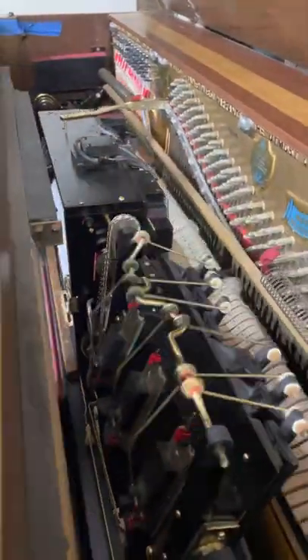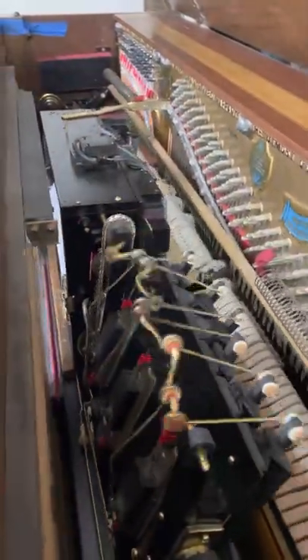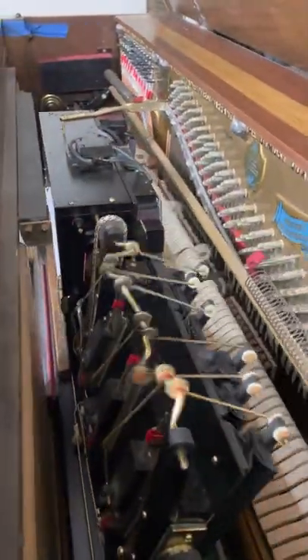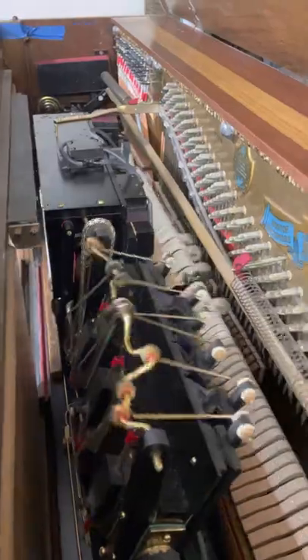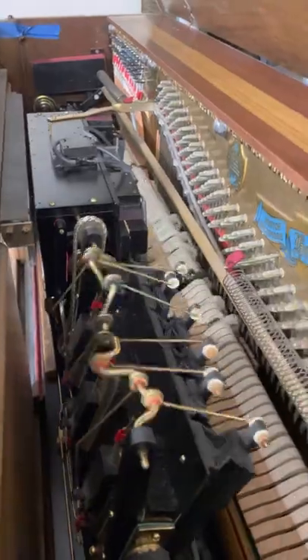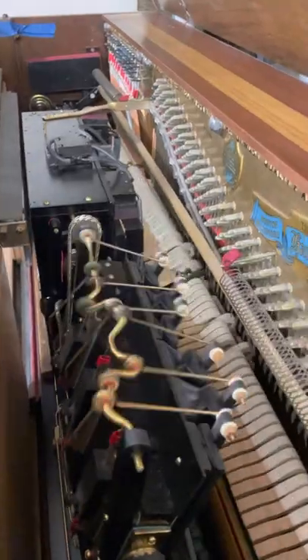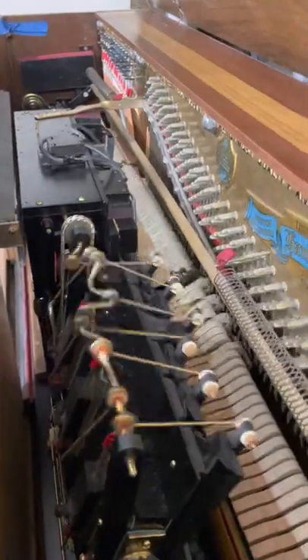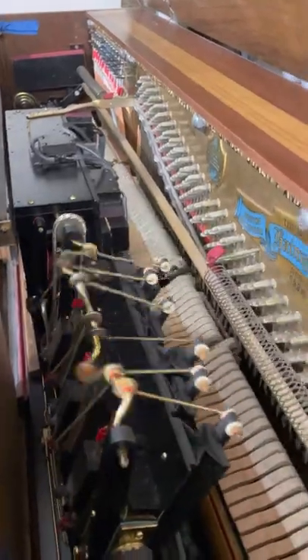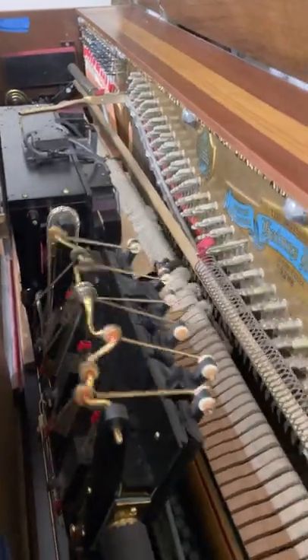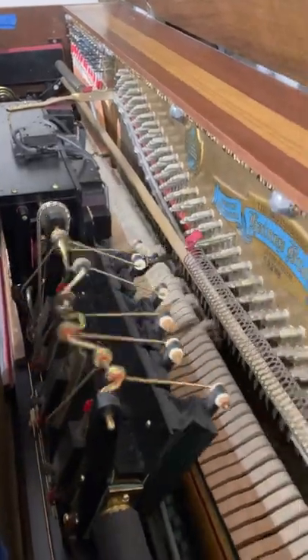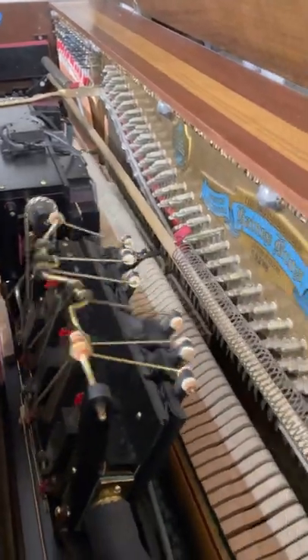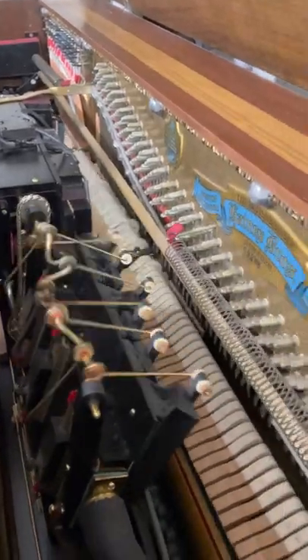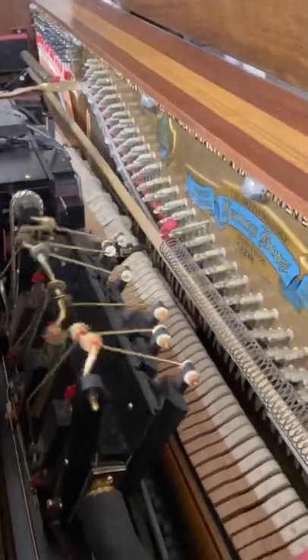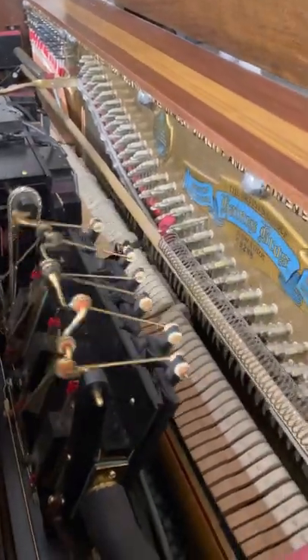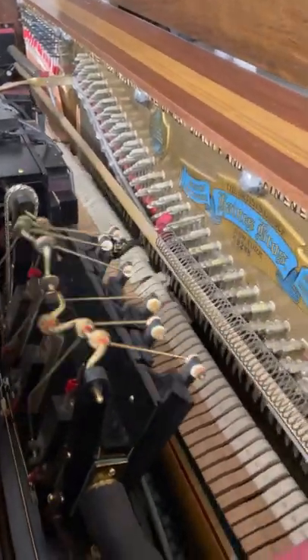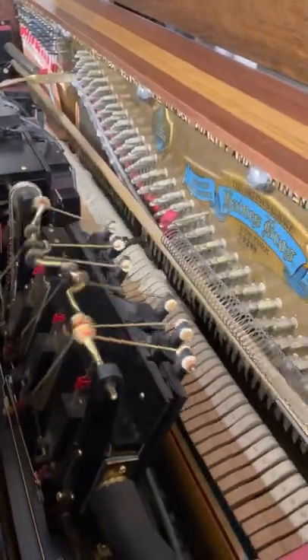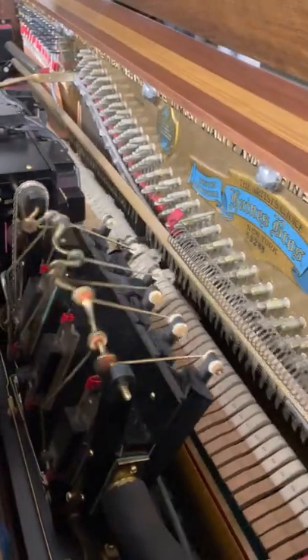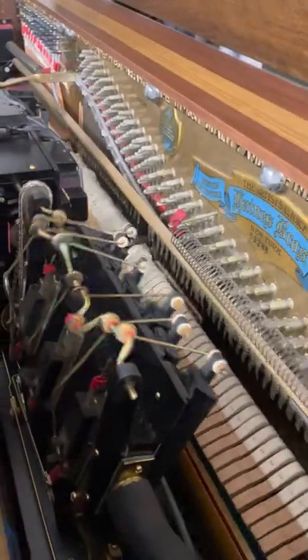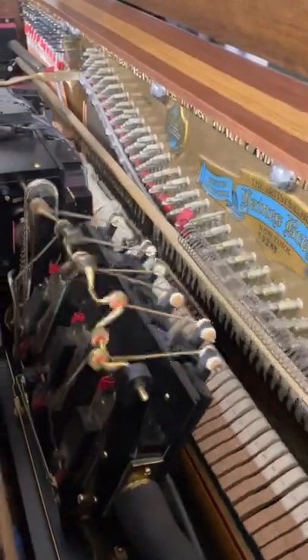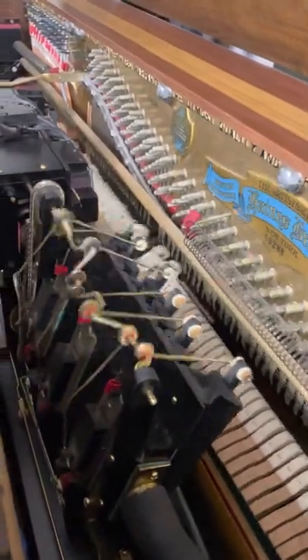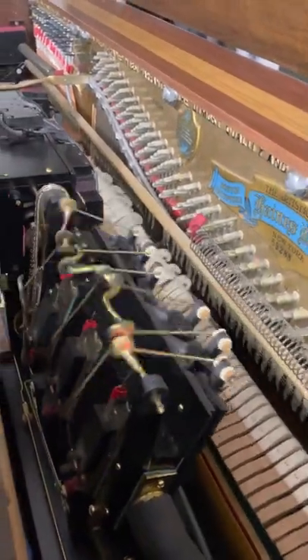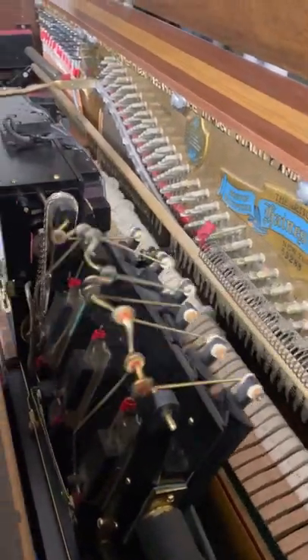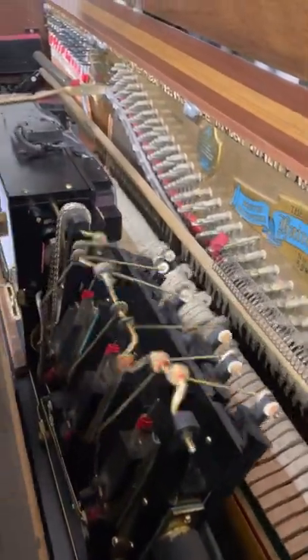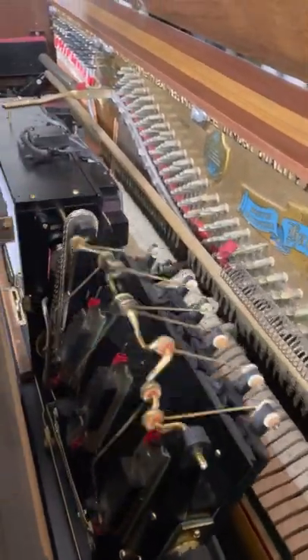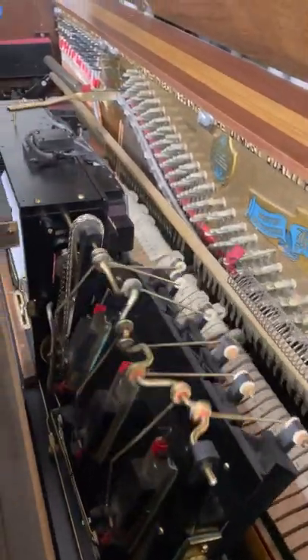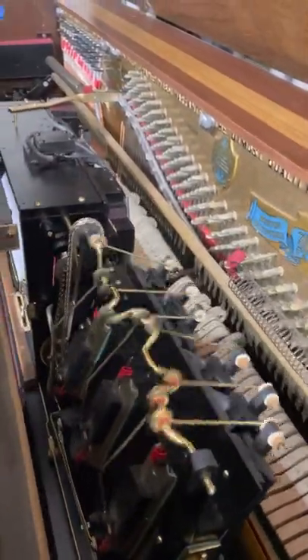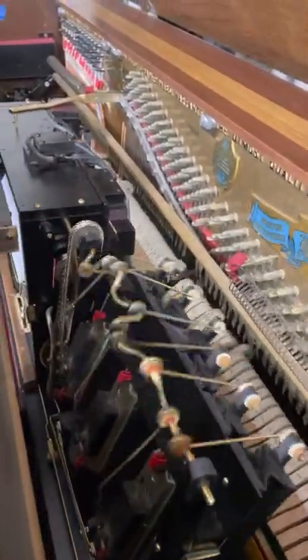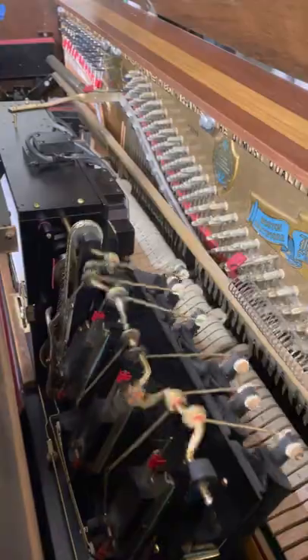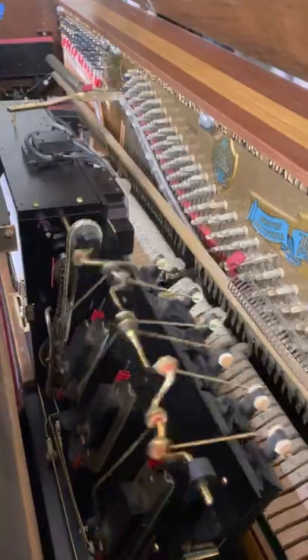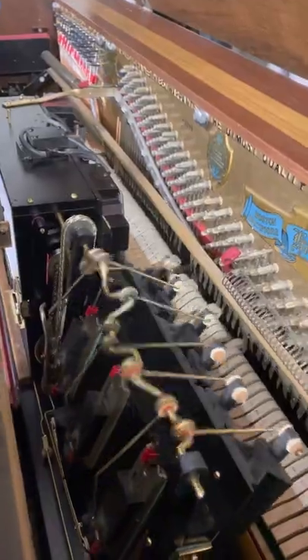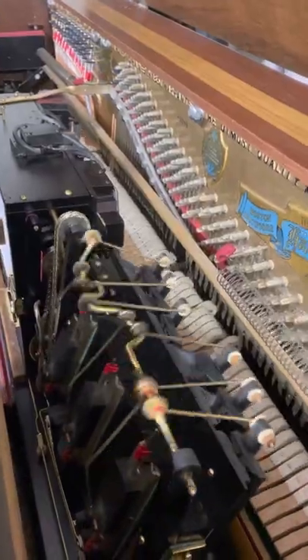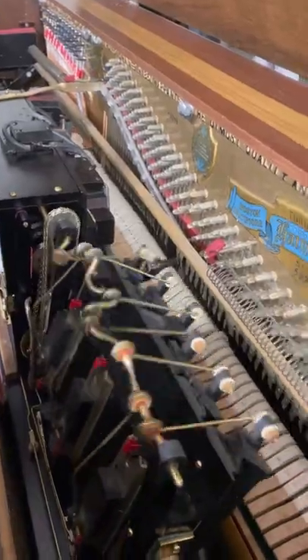Always feel free to open it up and take a look — it's very, very neat what's going on inside.